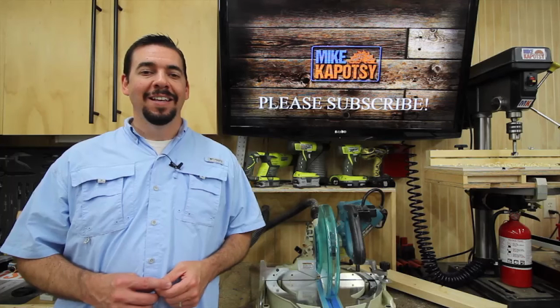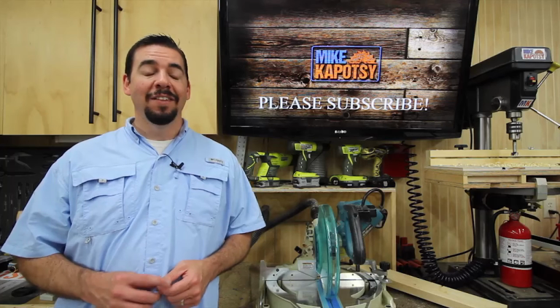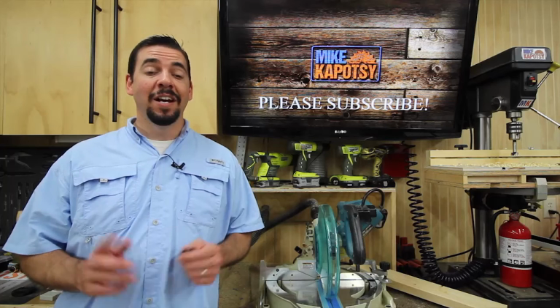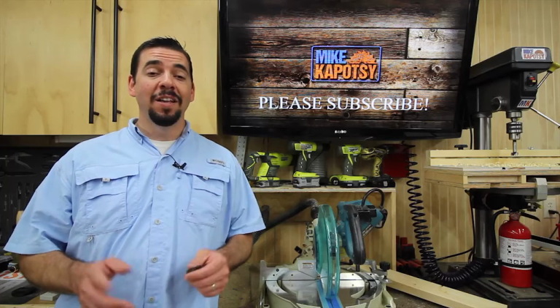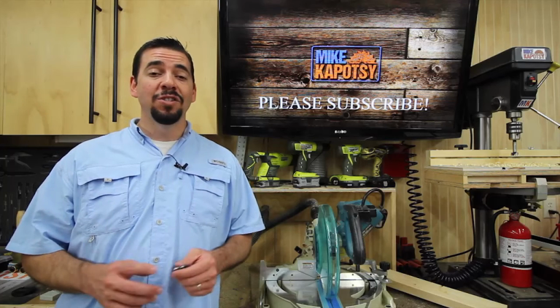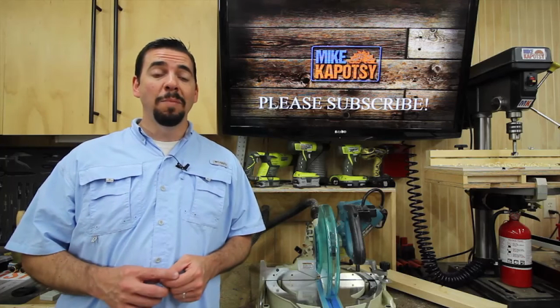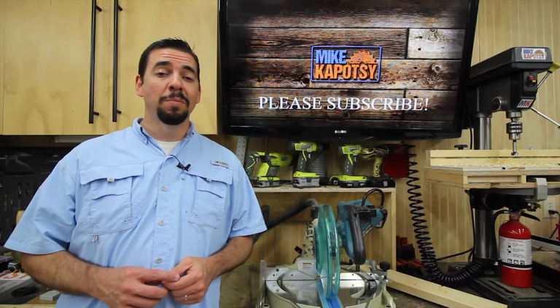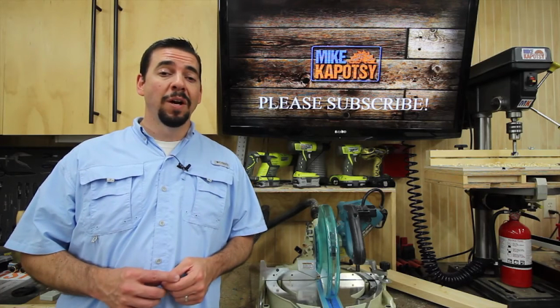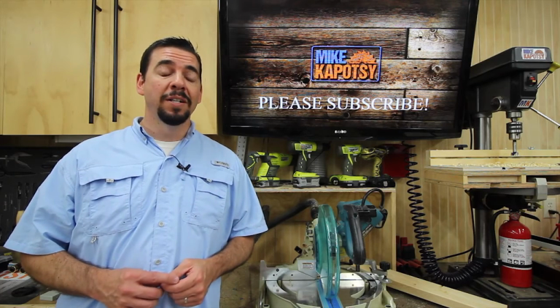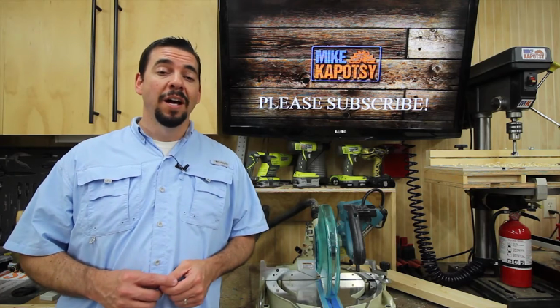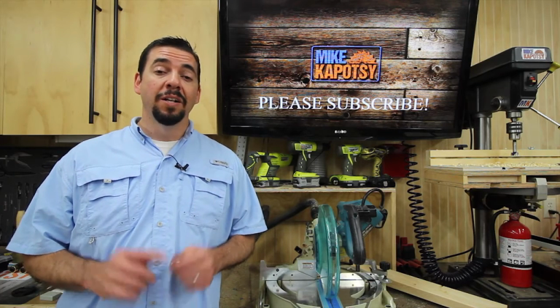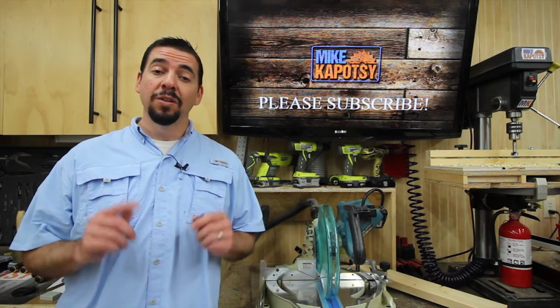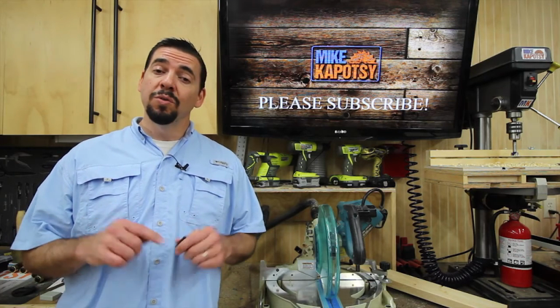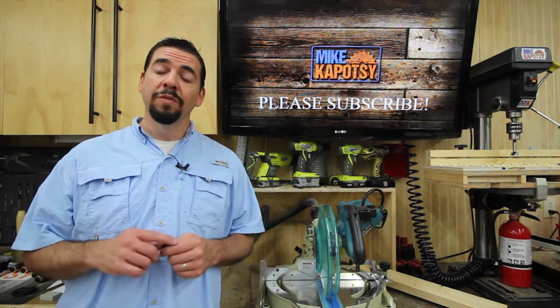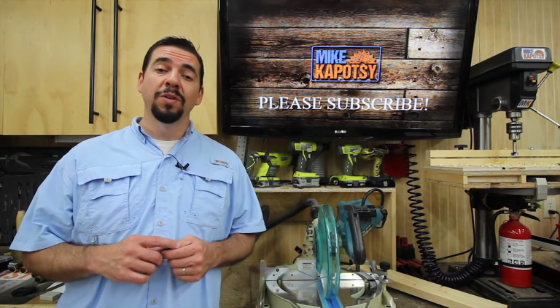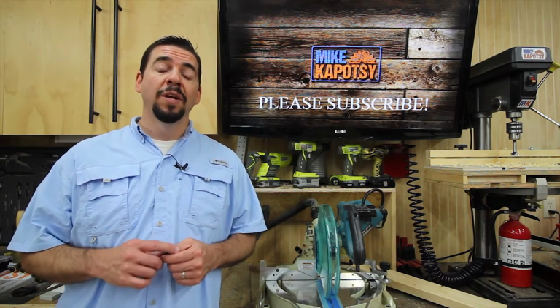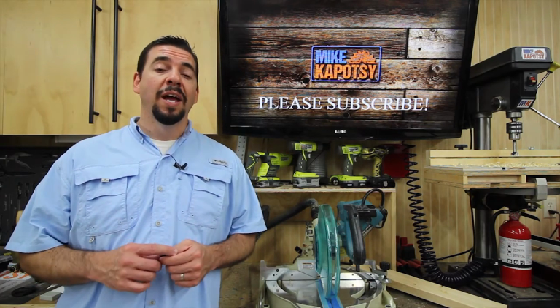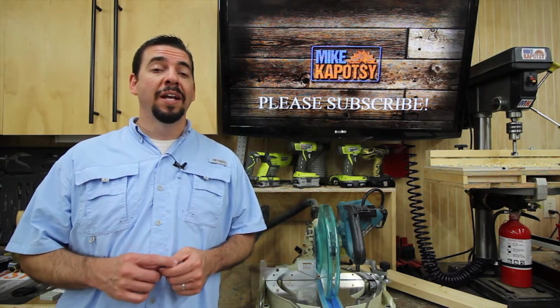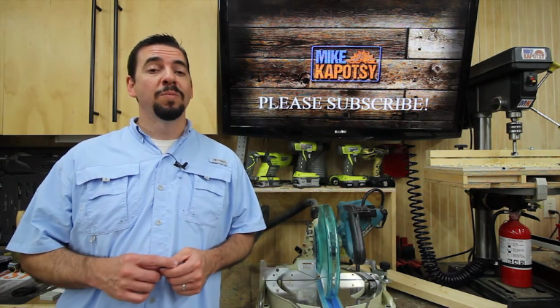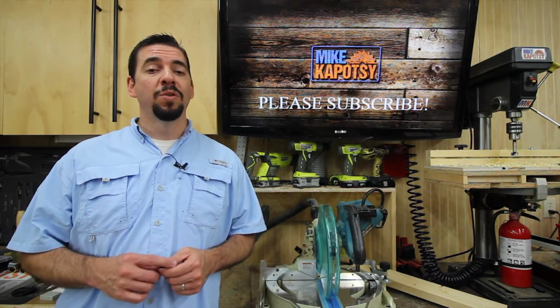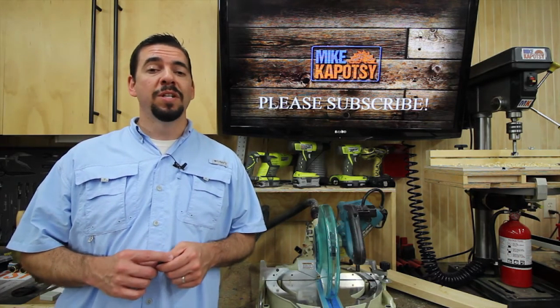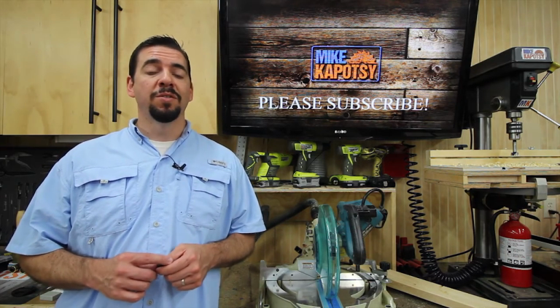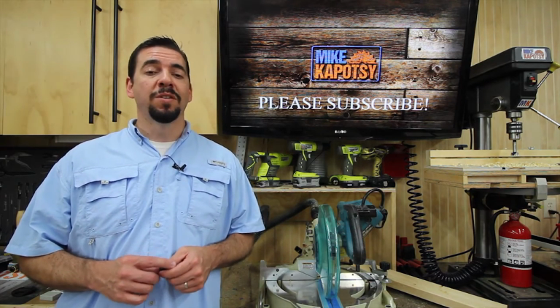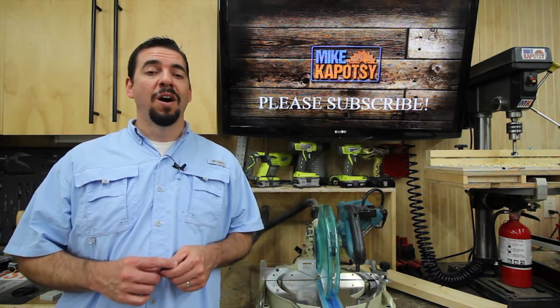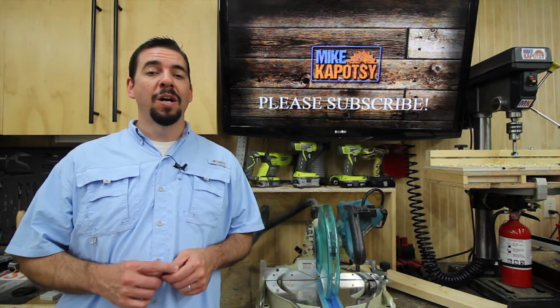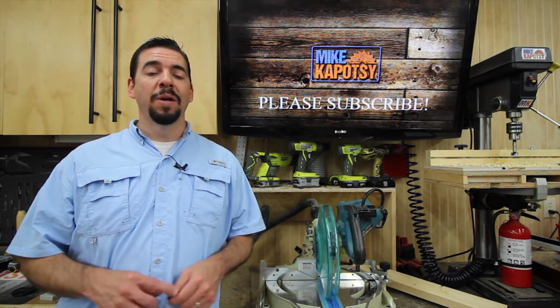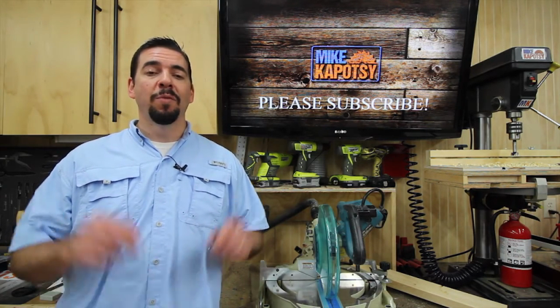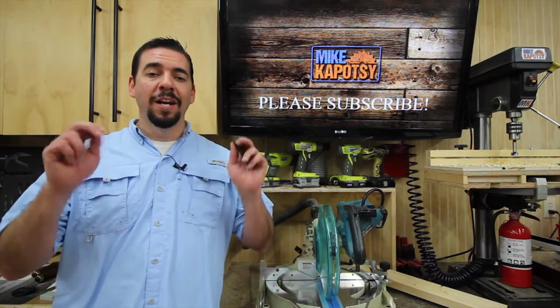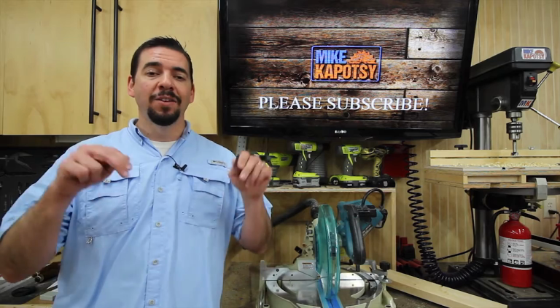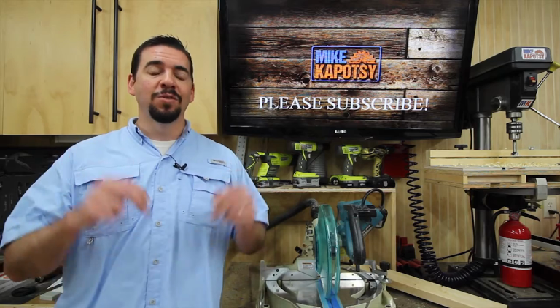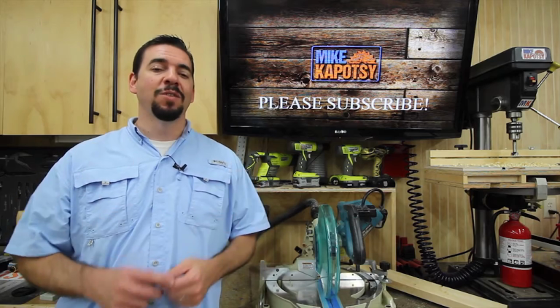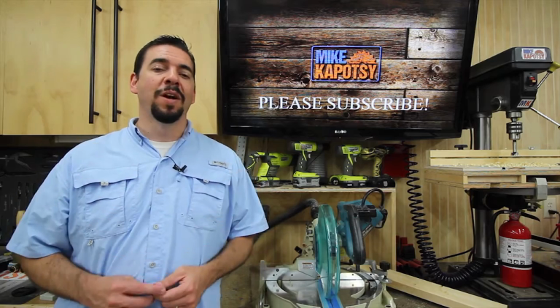I've got another shop upgrade, another tool review, and some more stickers, all coming up right here, so stick around.